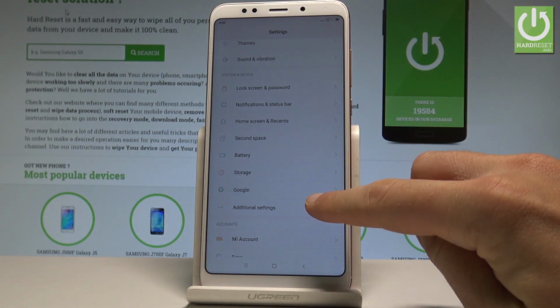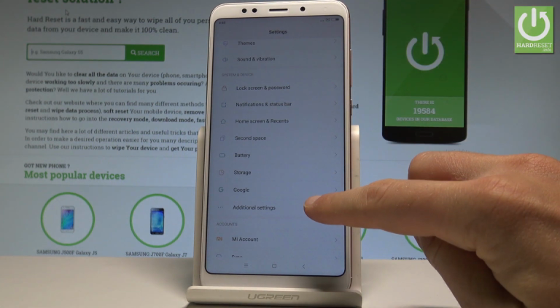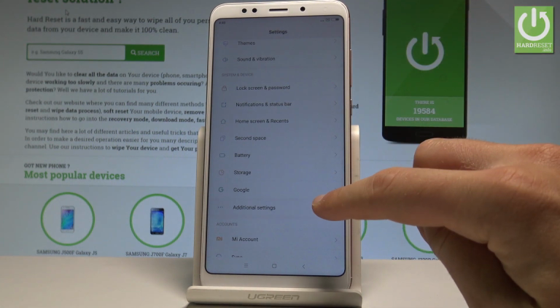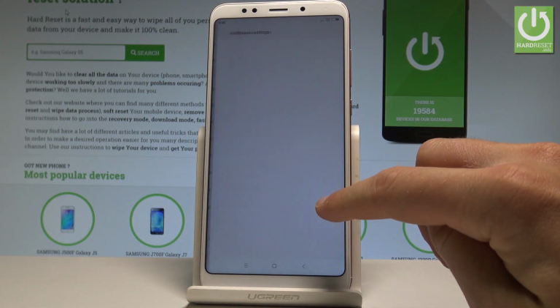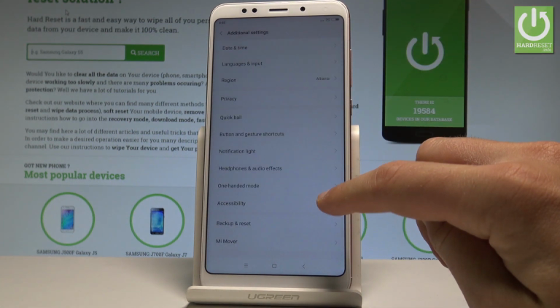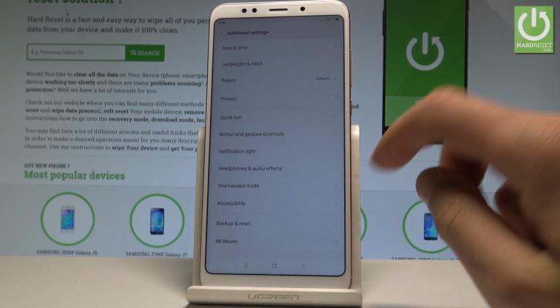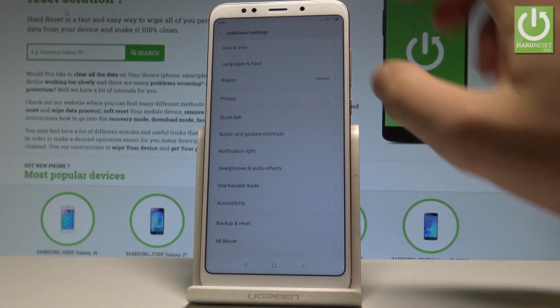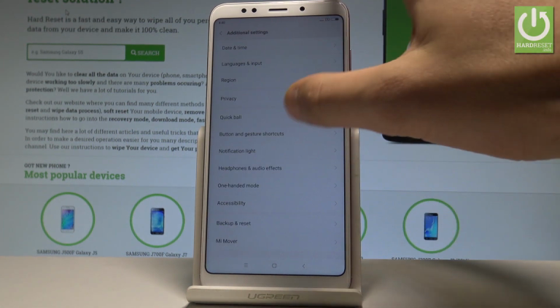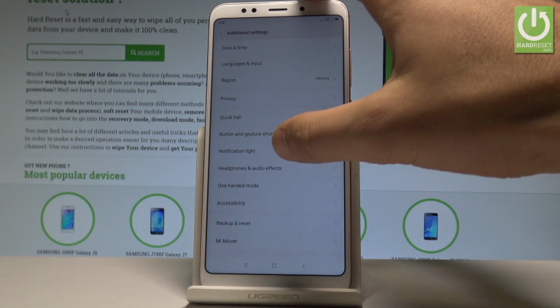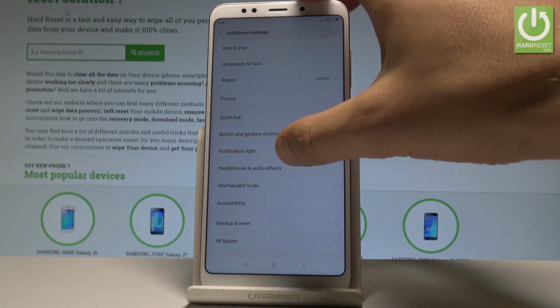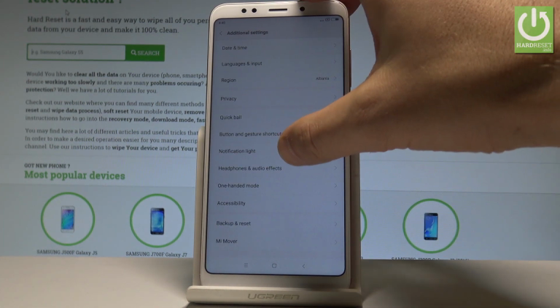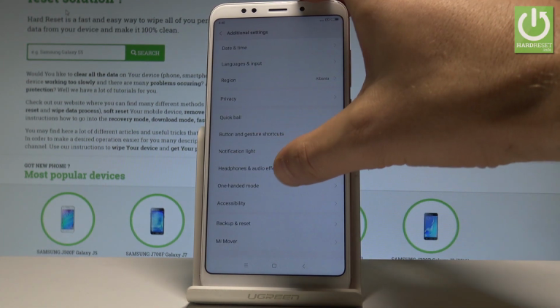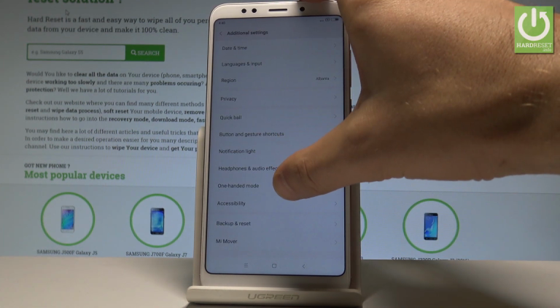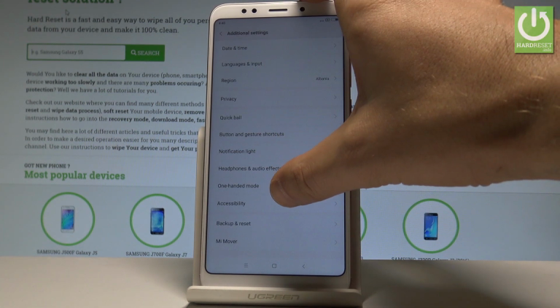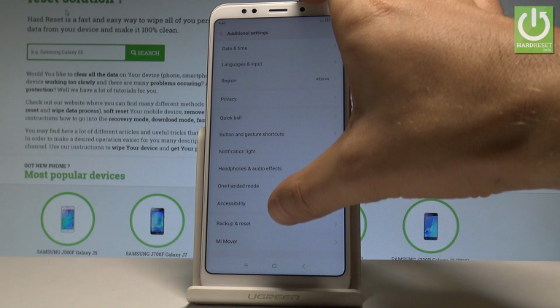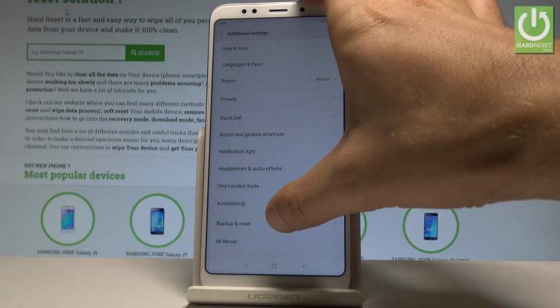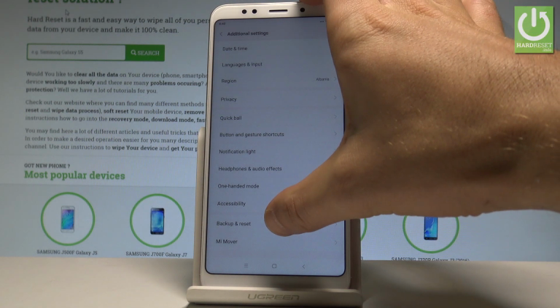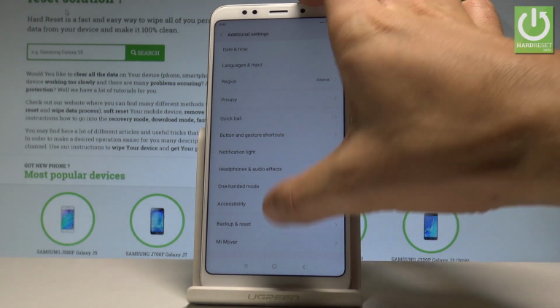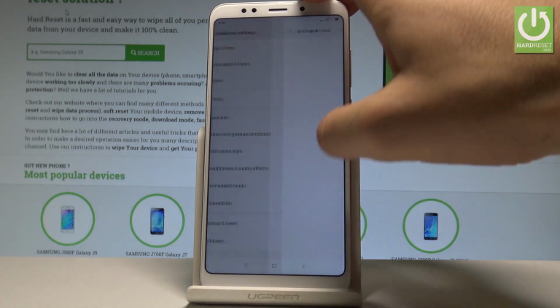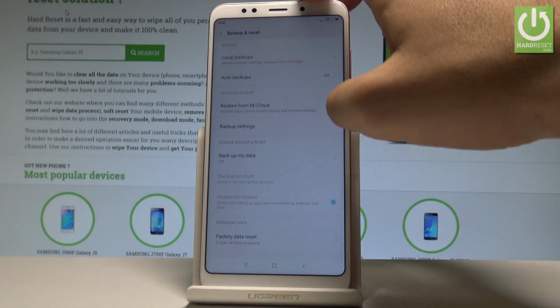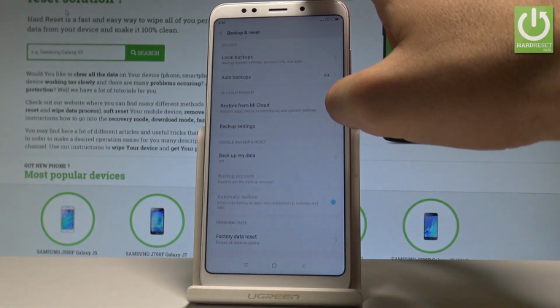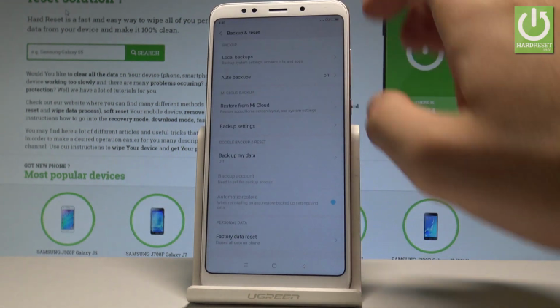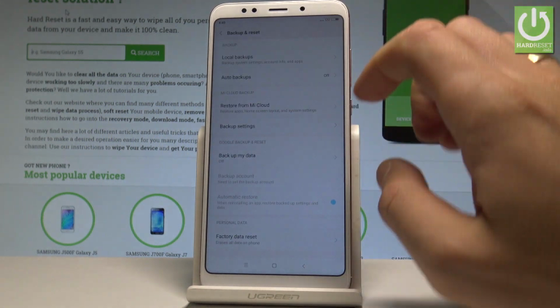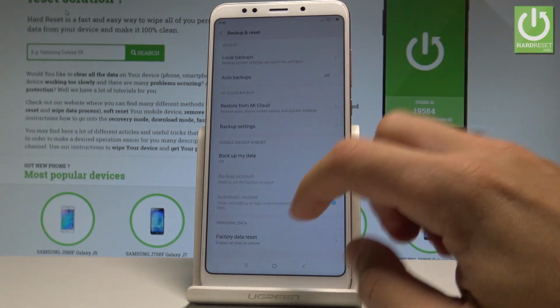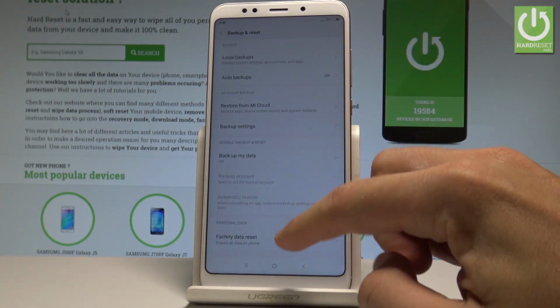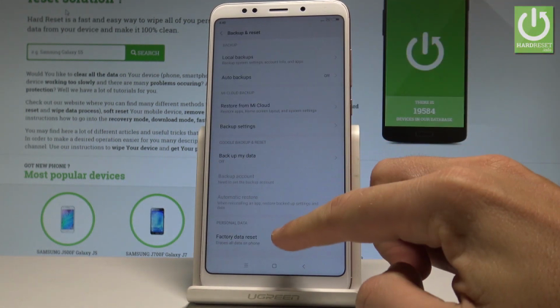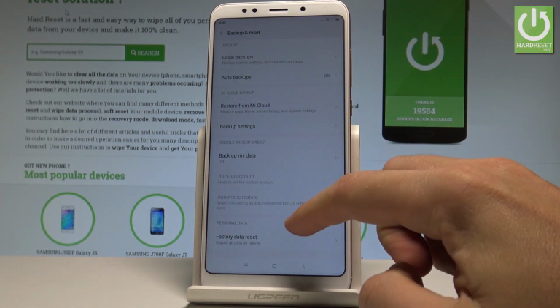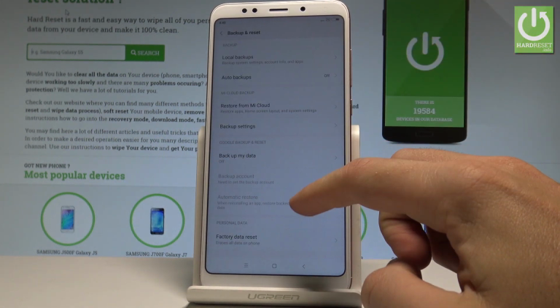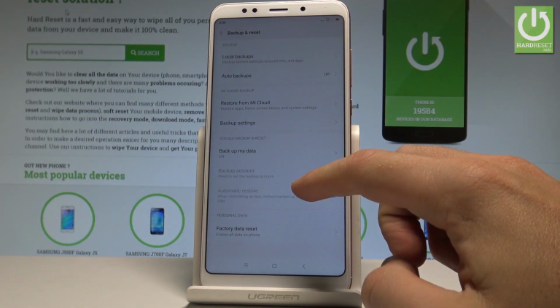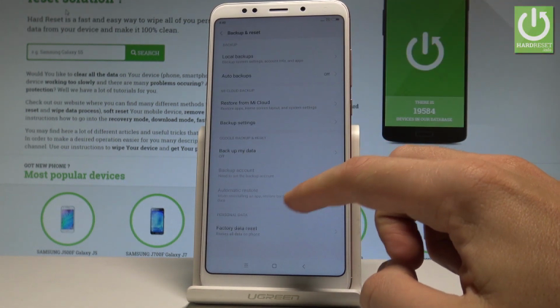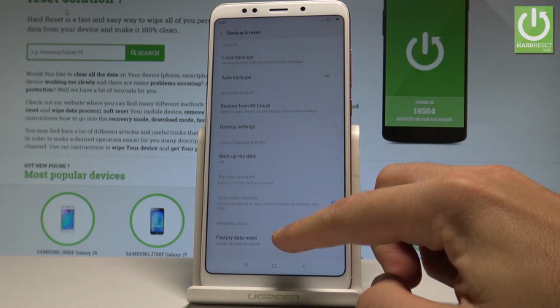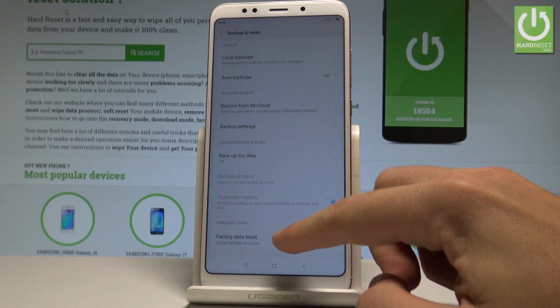Let's tap it. Scroll down again and choose Backup and Reset, then select Factory Data Reset.